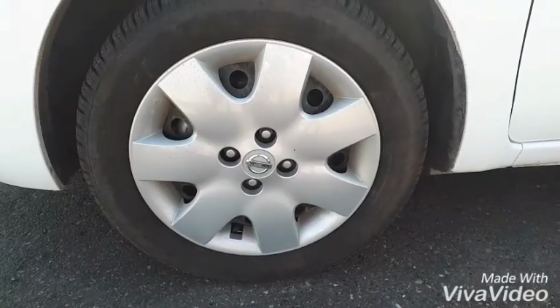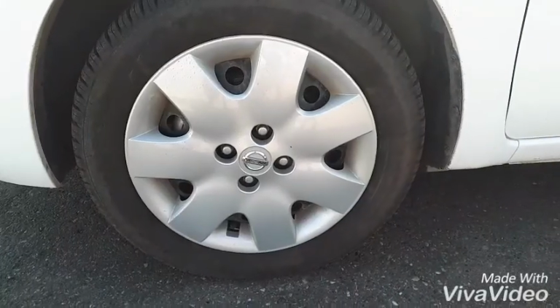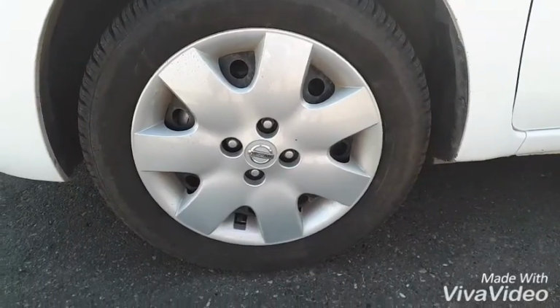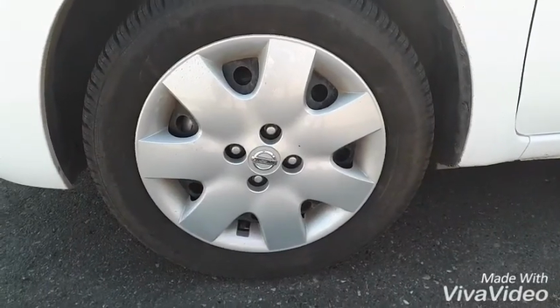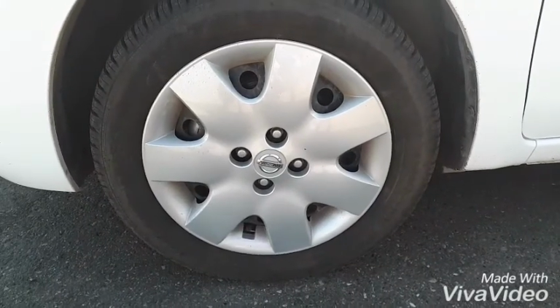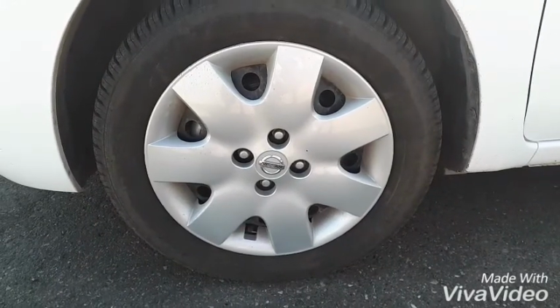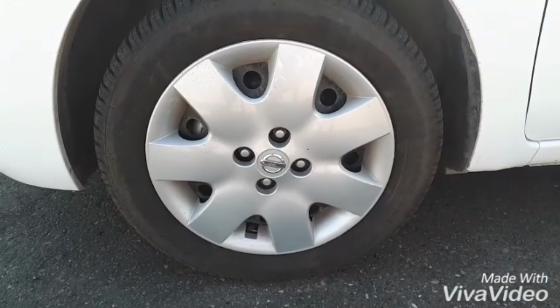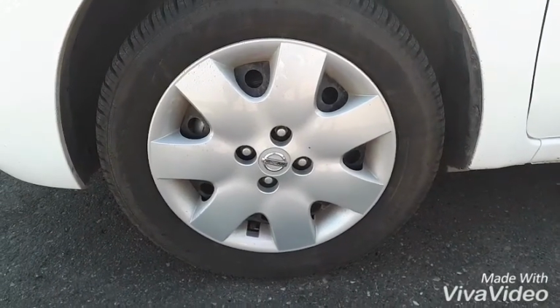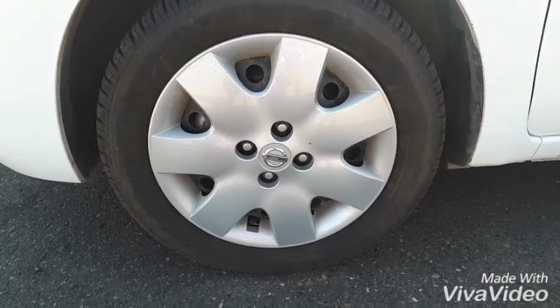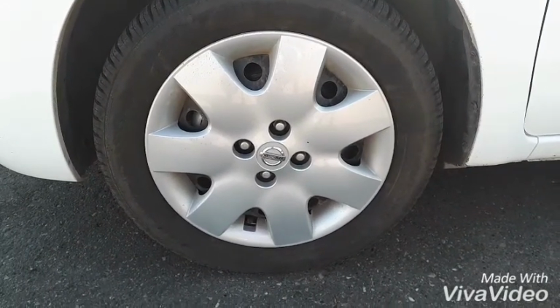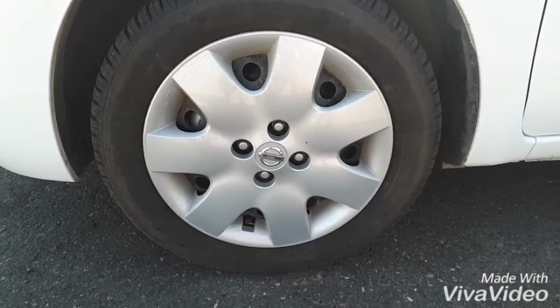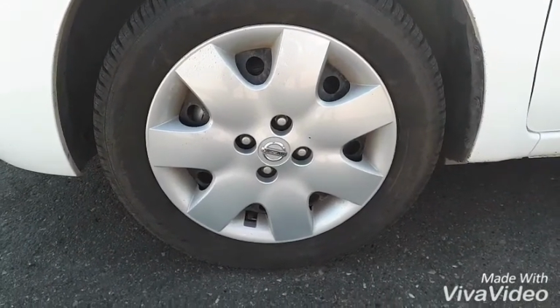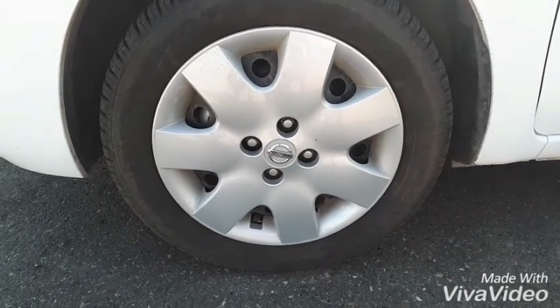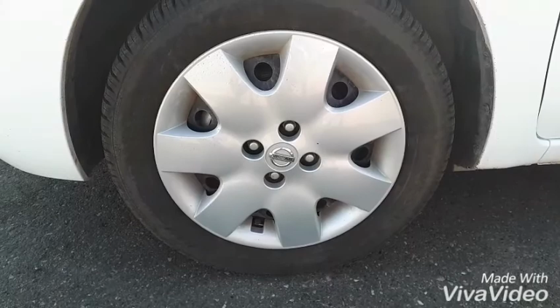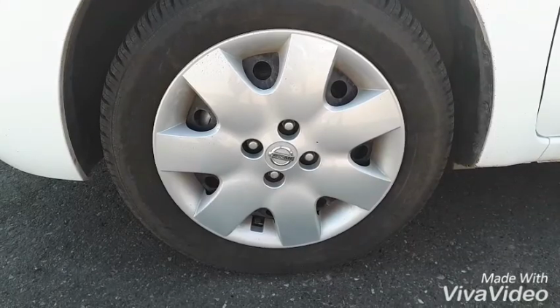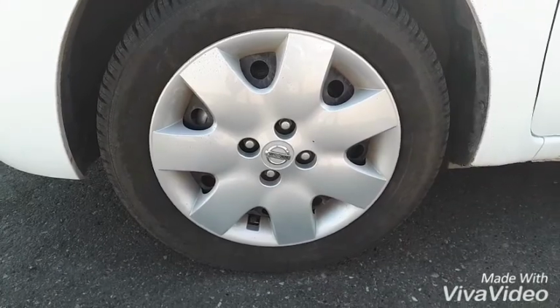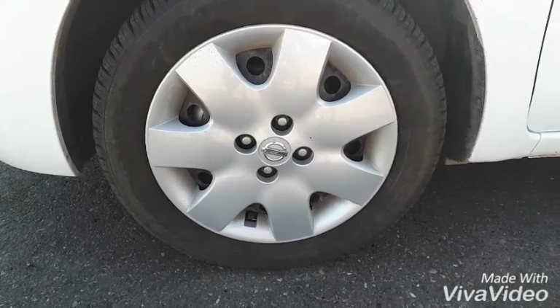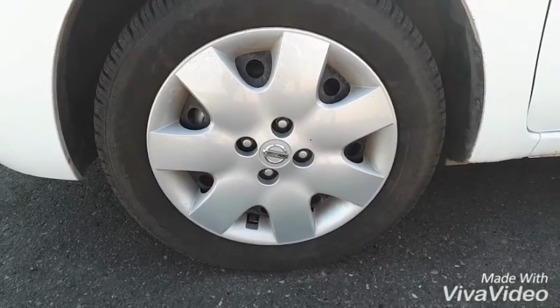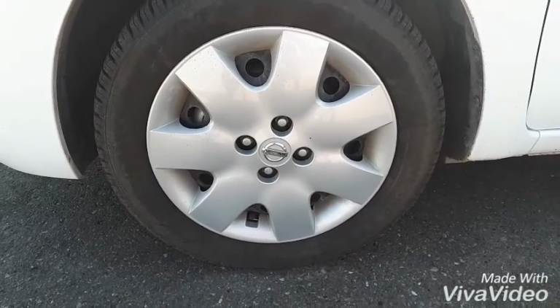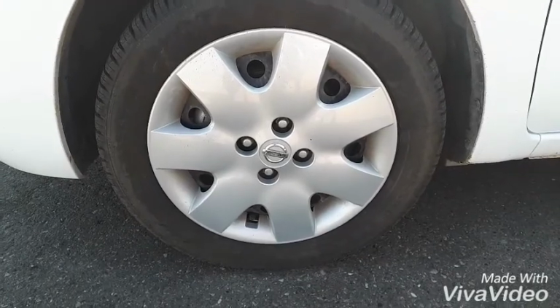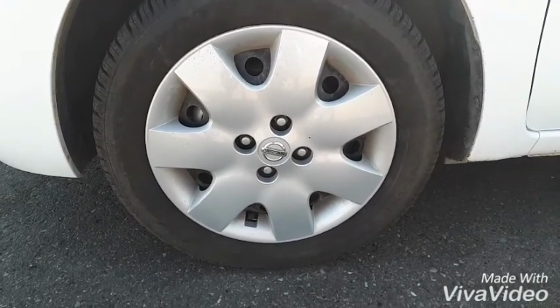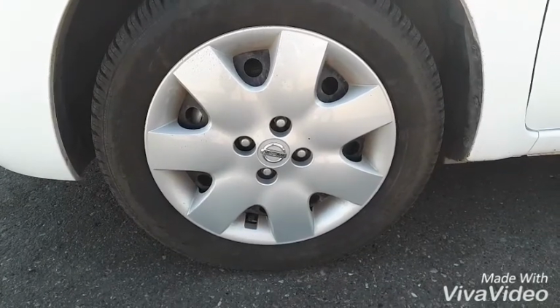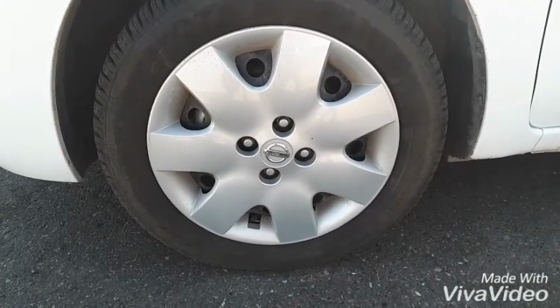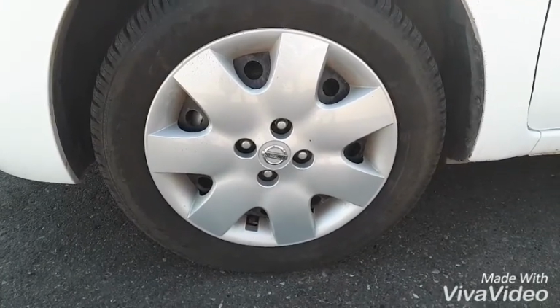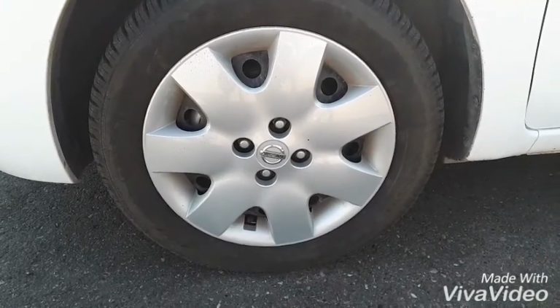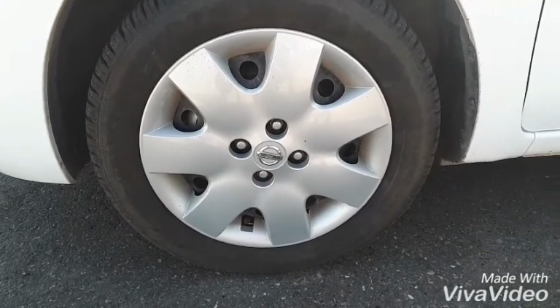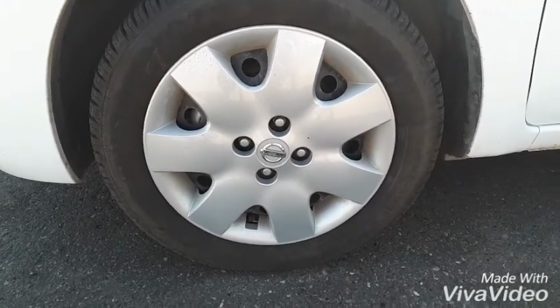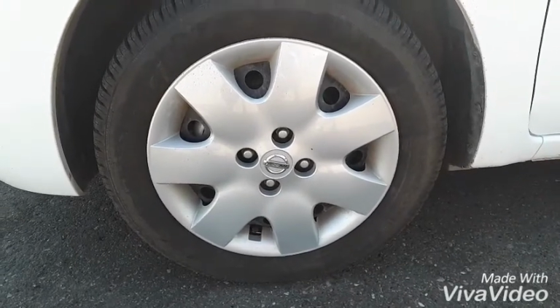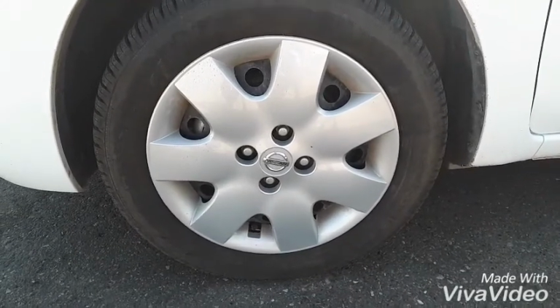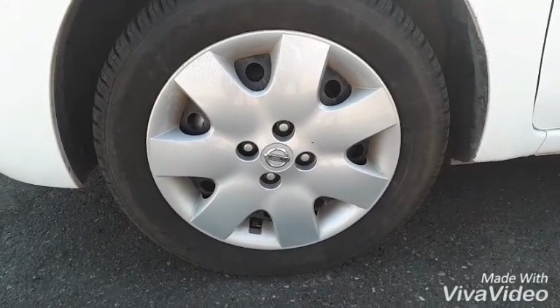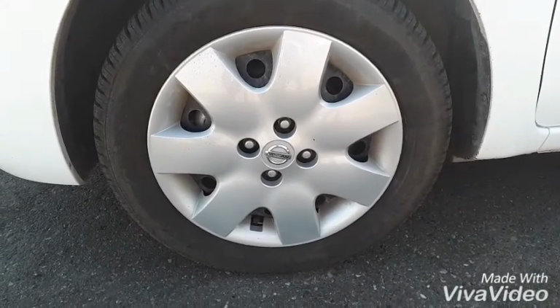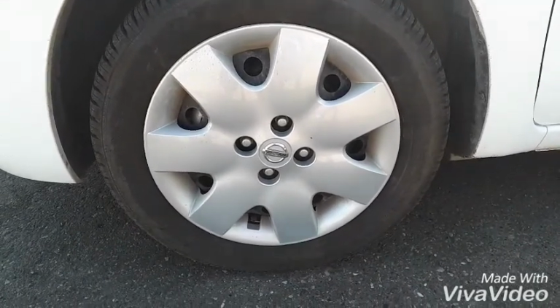Here we are sitting on our 15-inch Nissan wheels. Hold on and I'll take you inside.